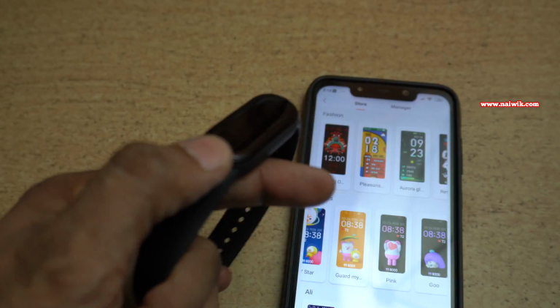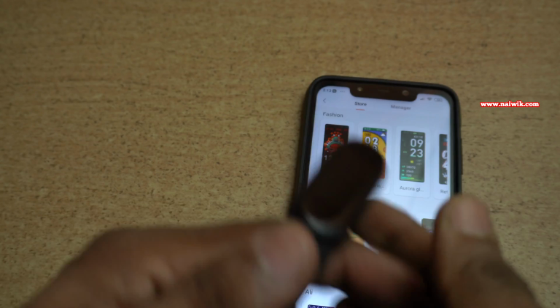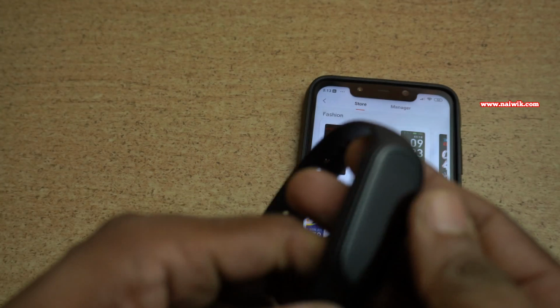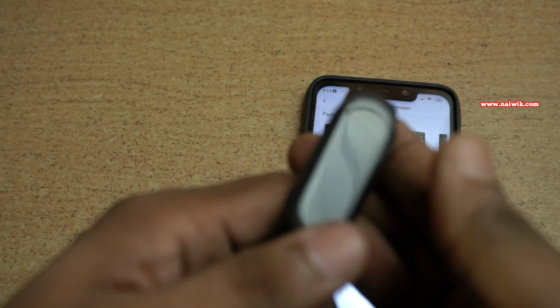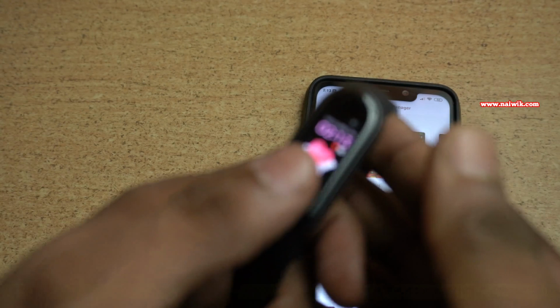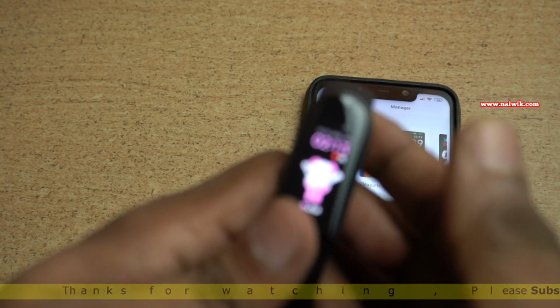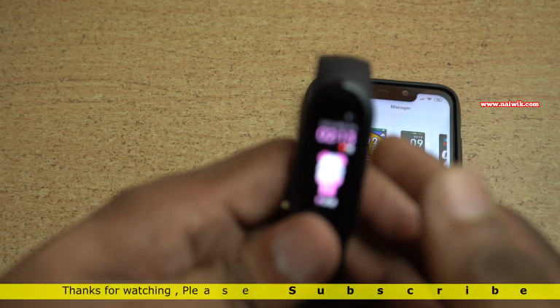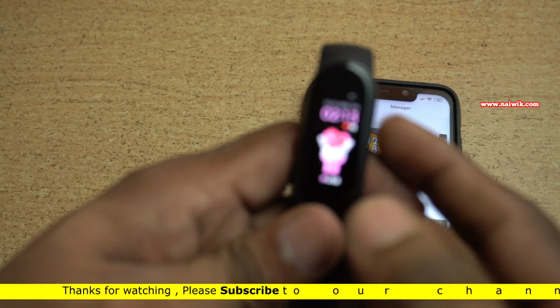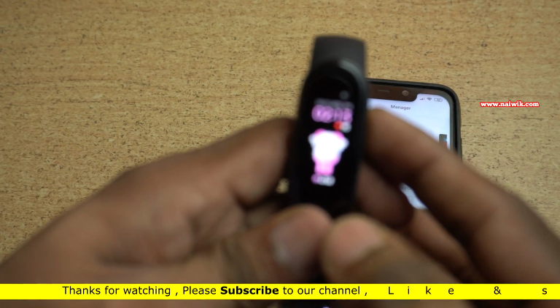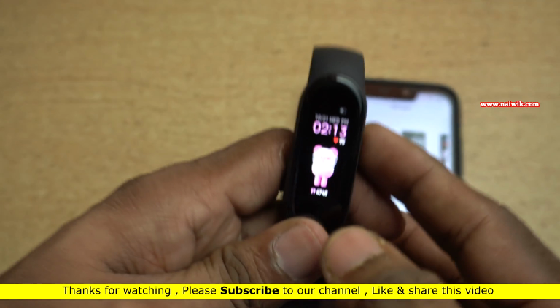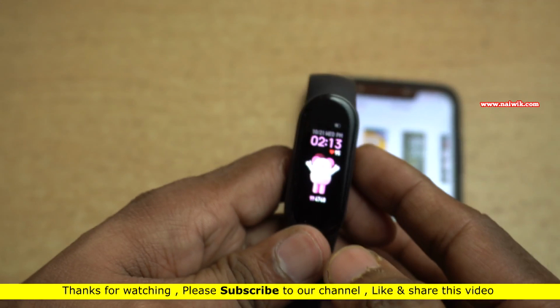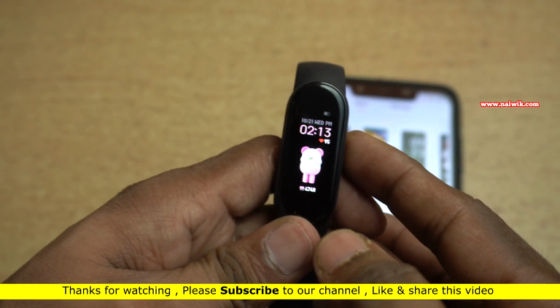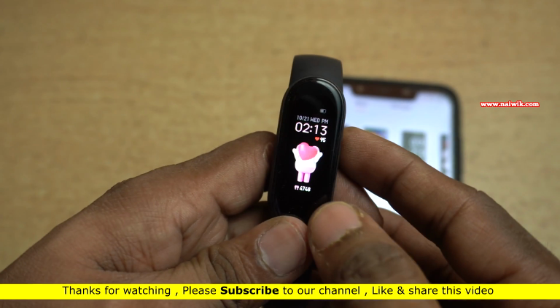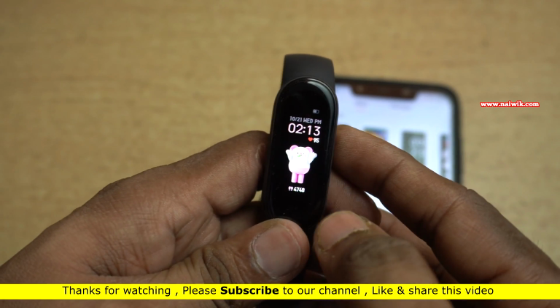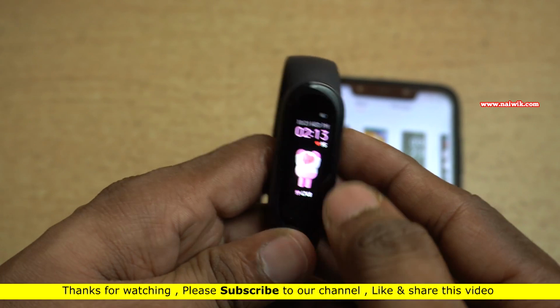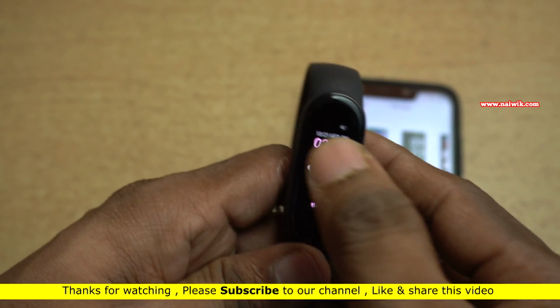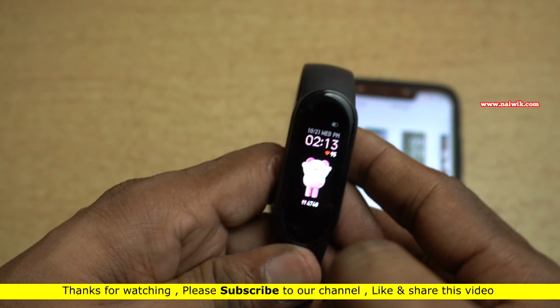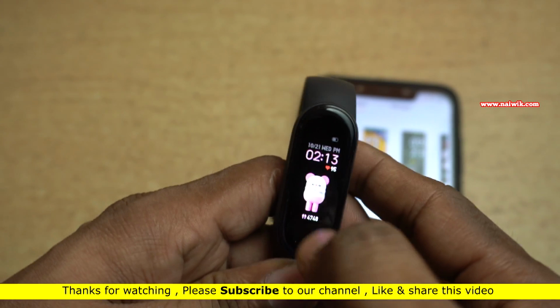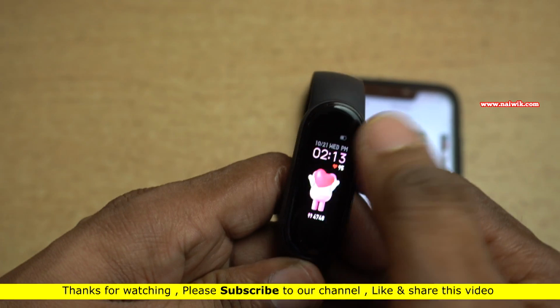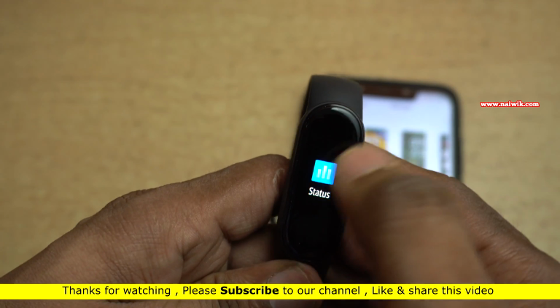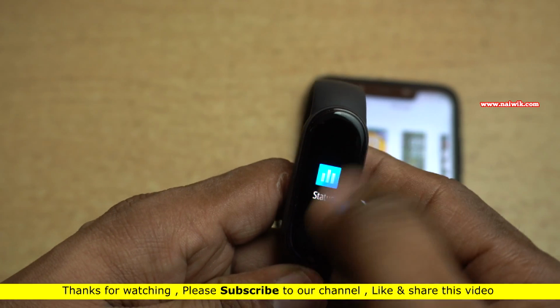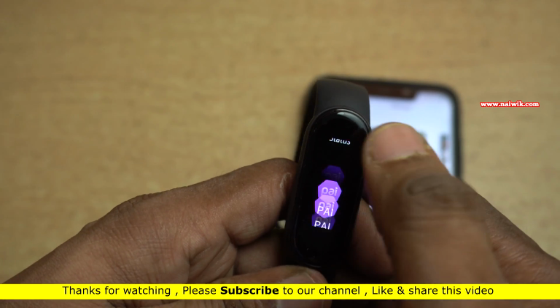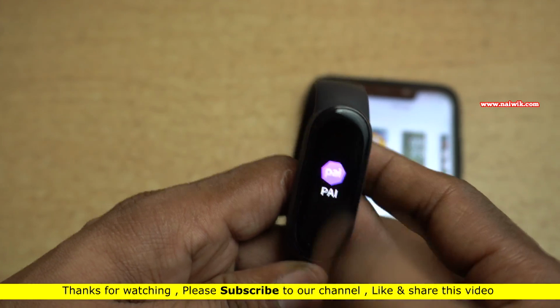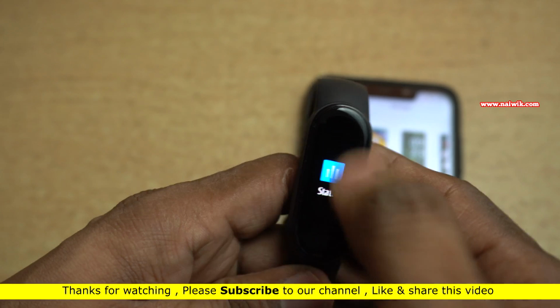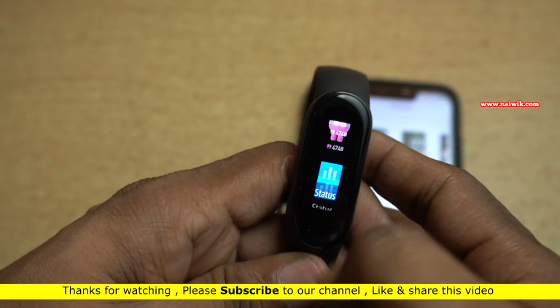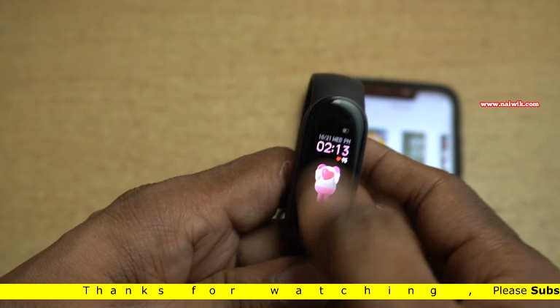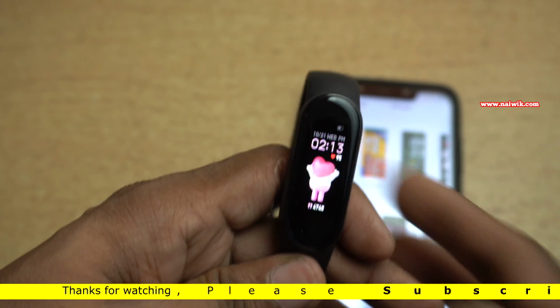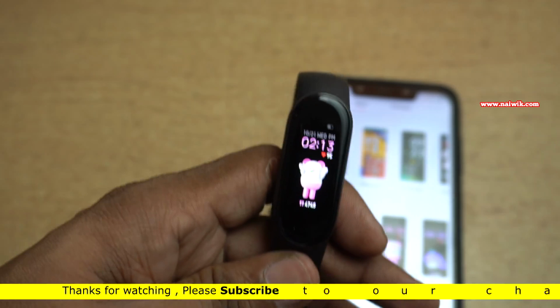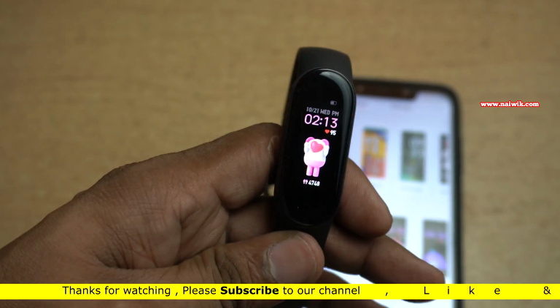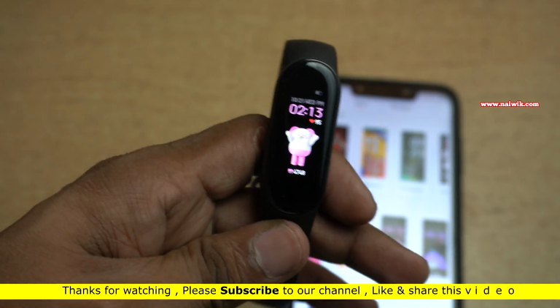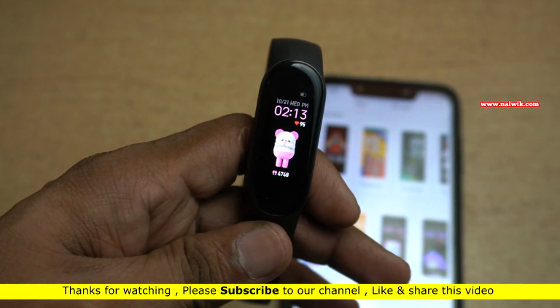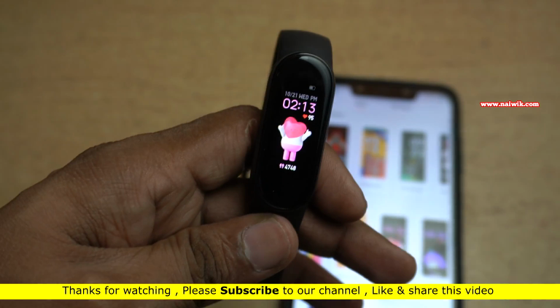So that's it guys. In this way, you can change the watch face on Mi Band. Hope you liked this video. Please do subscribe to our channel. Thank you.